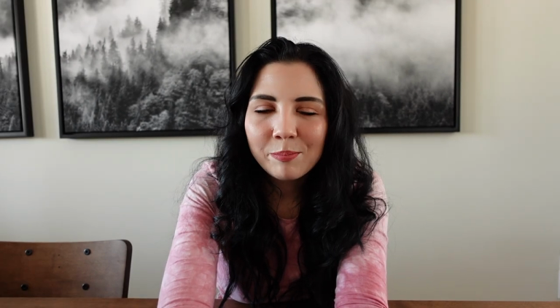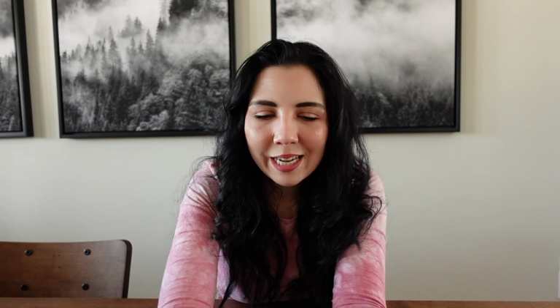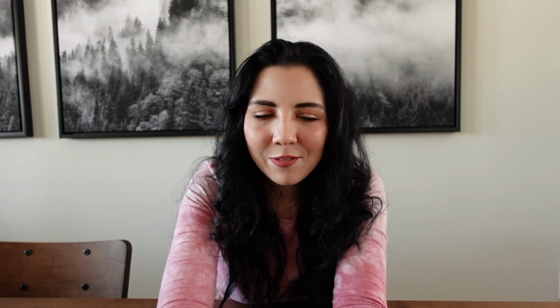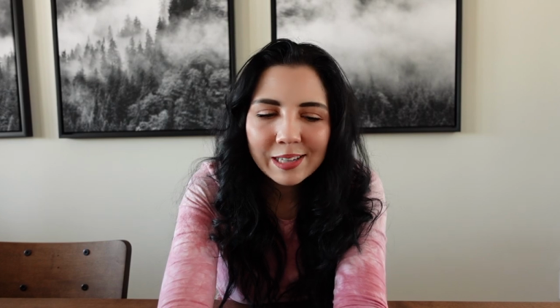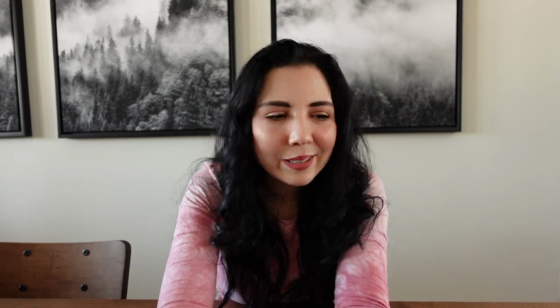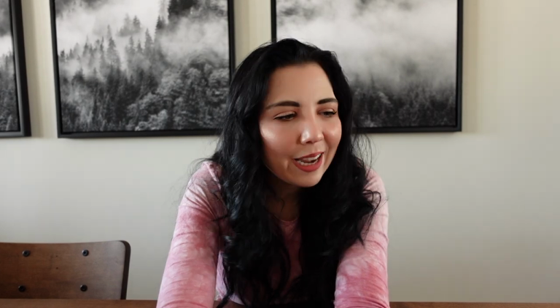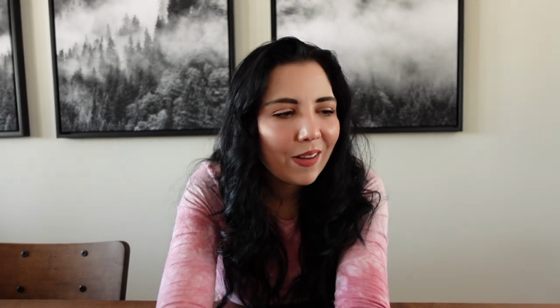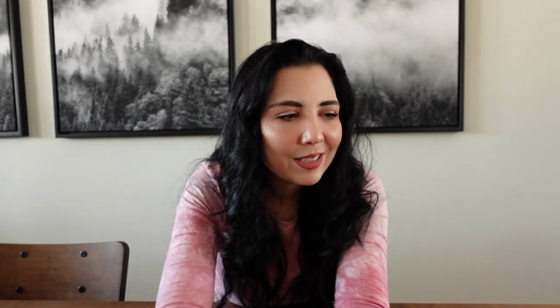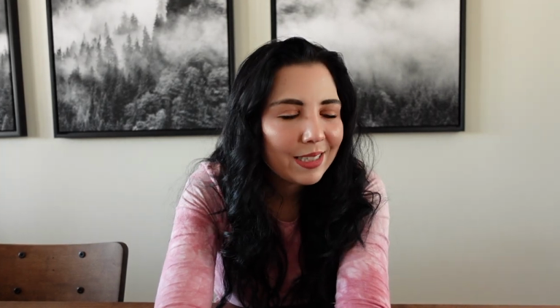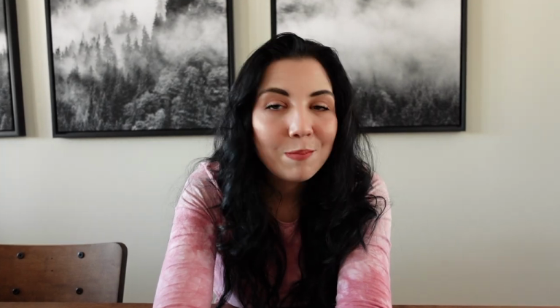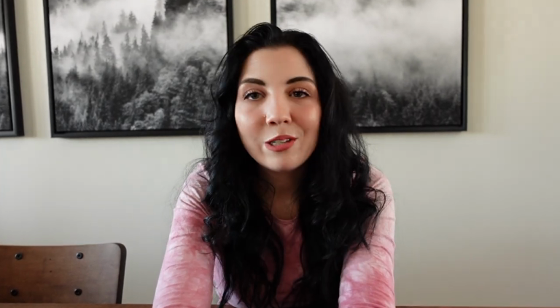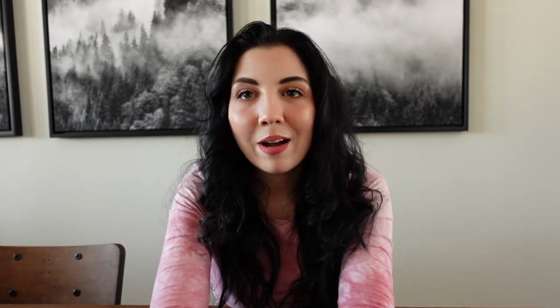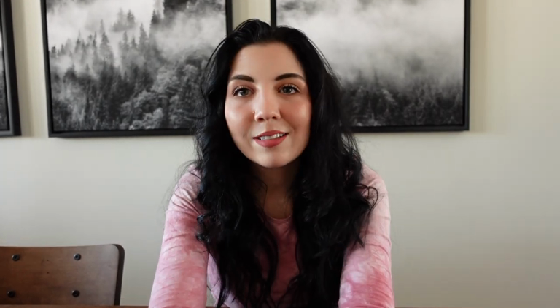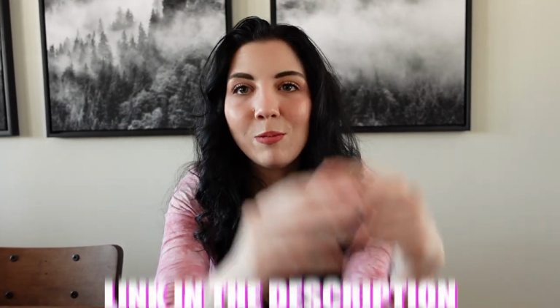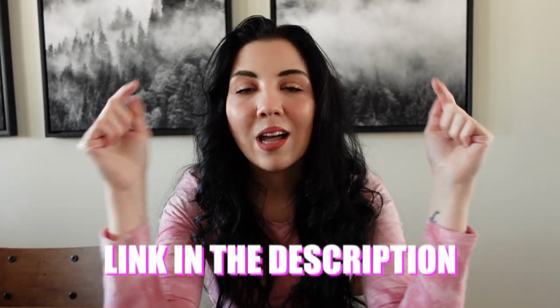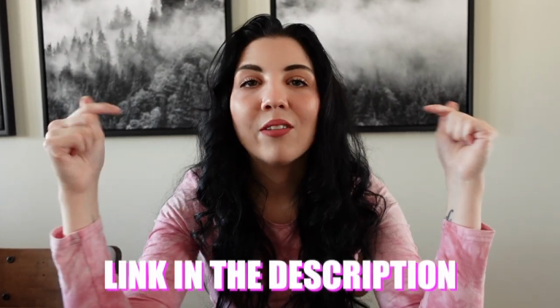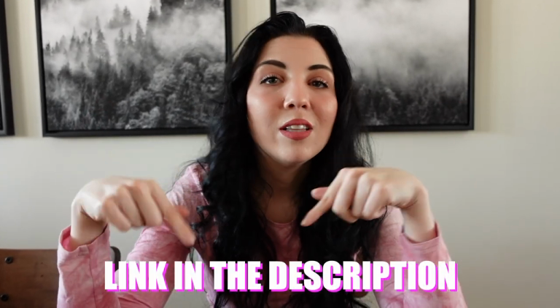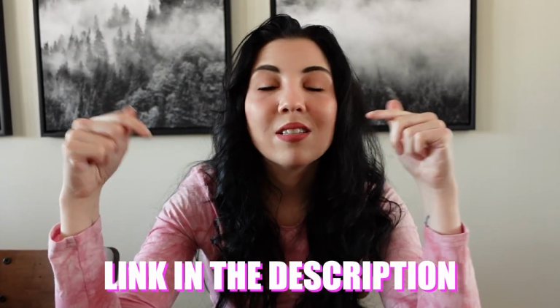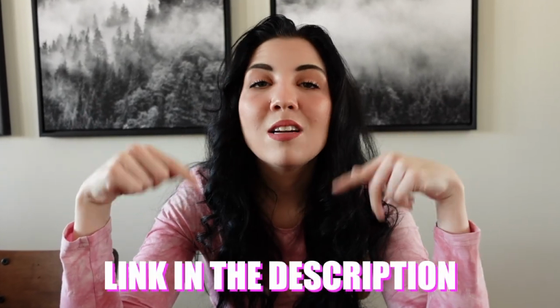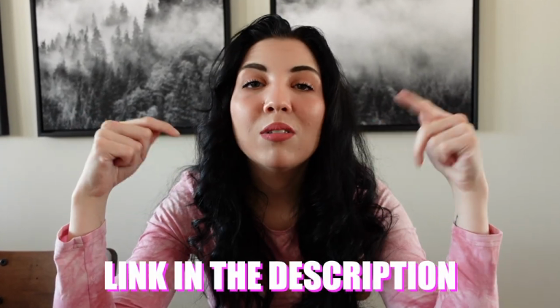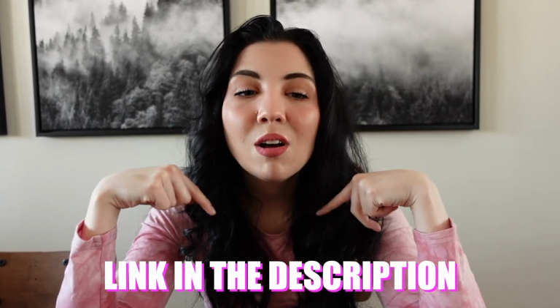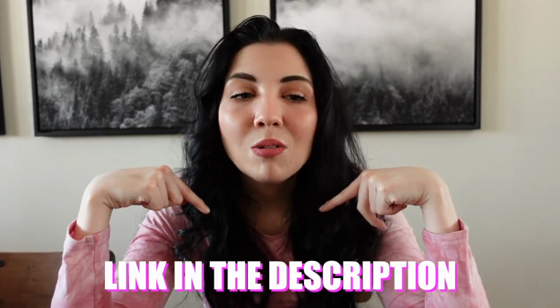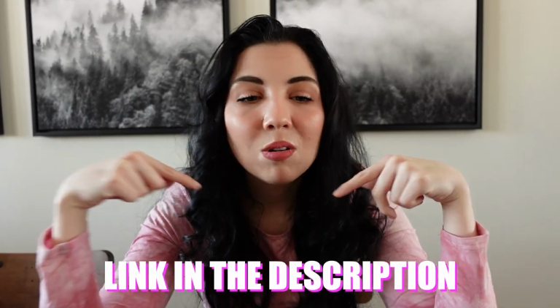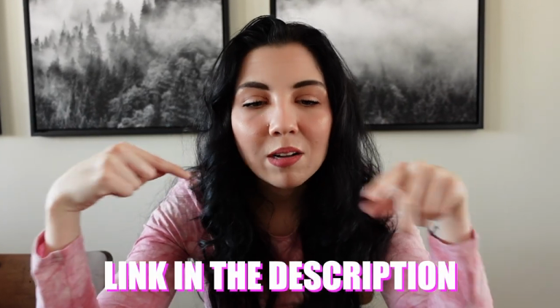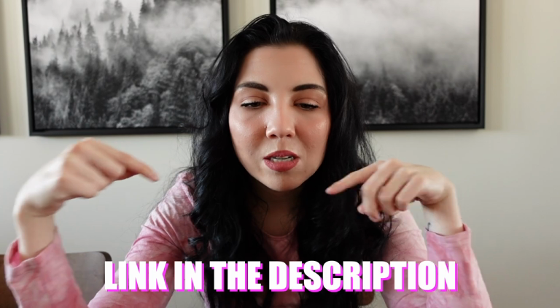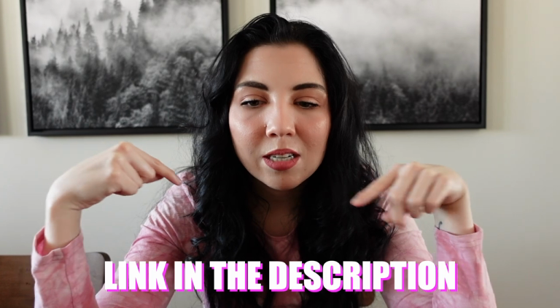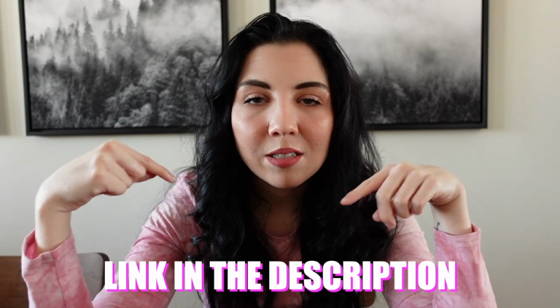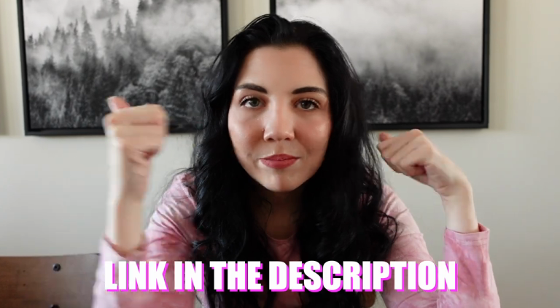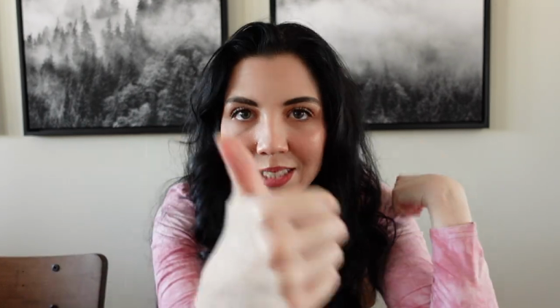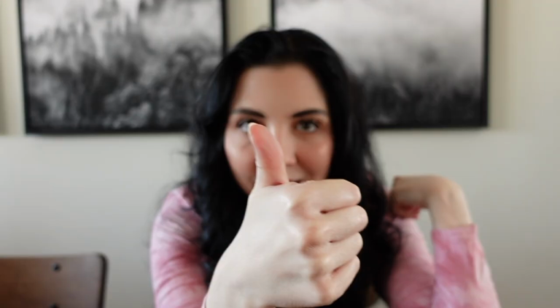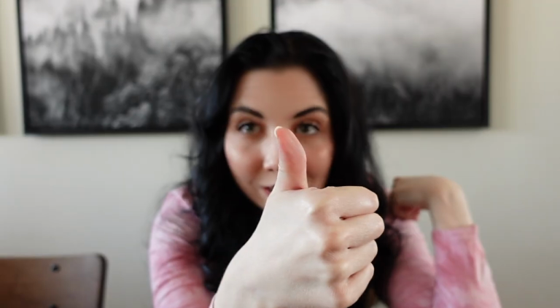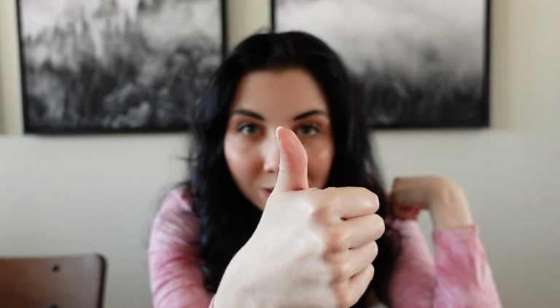If you guys would like a Valentine's Day mystery box, we have the link down below. Go get one. Awesome.